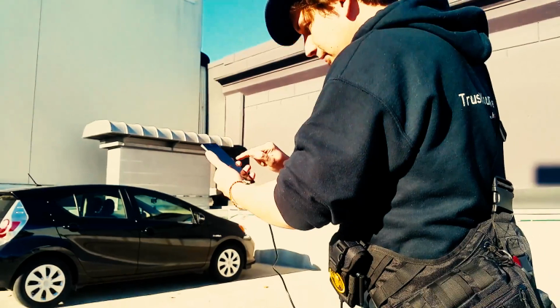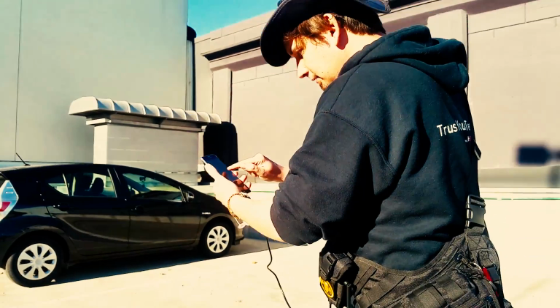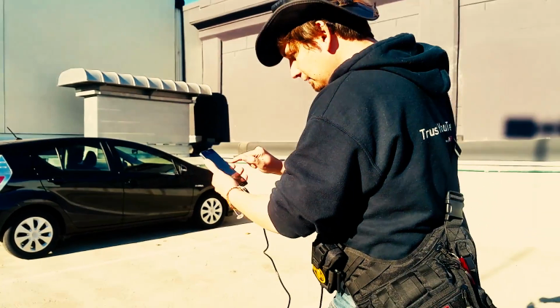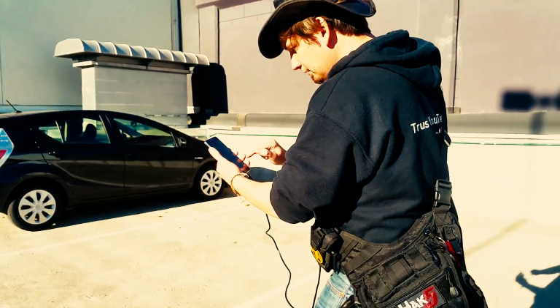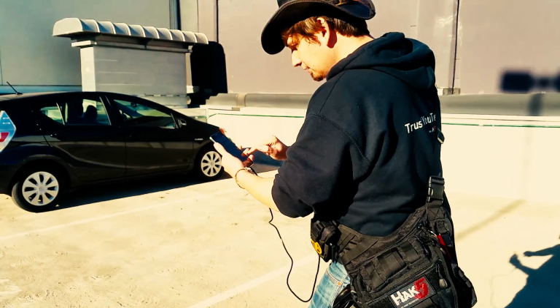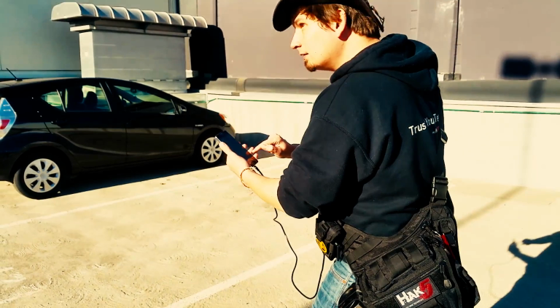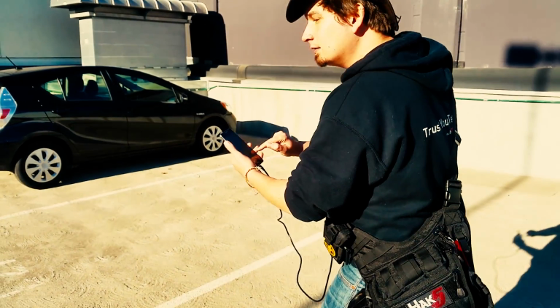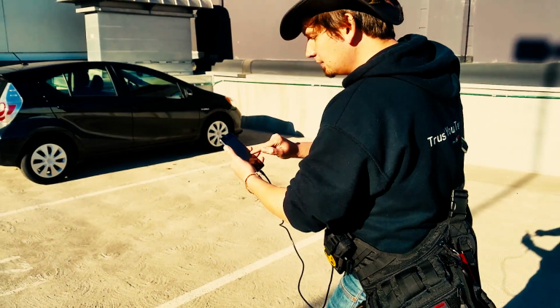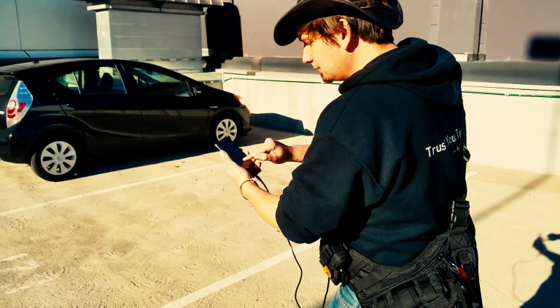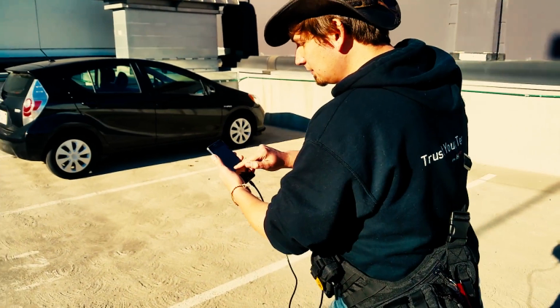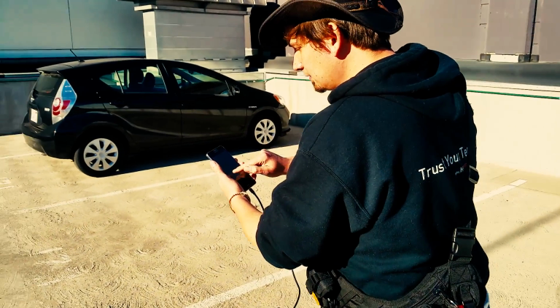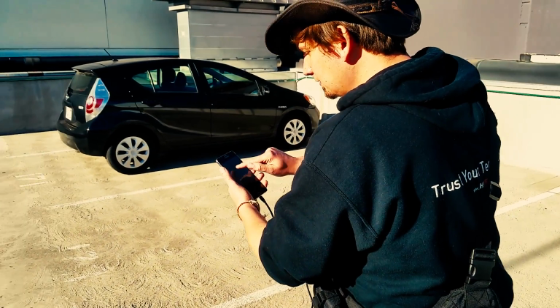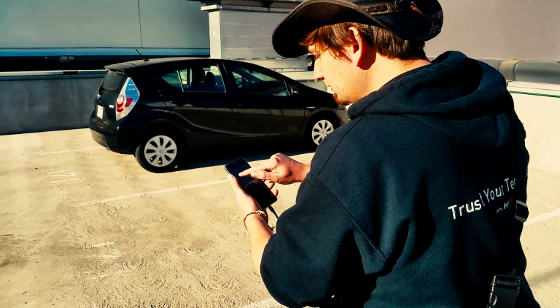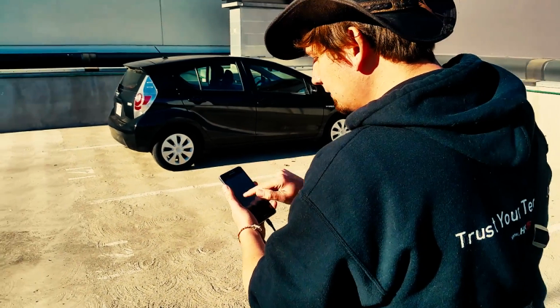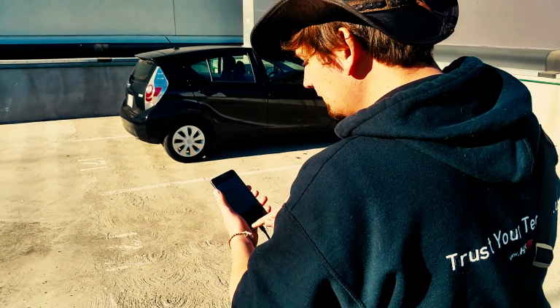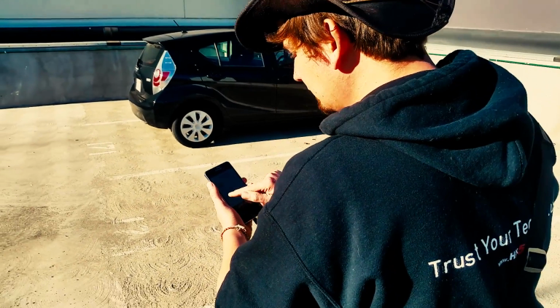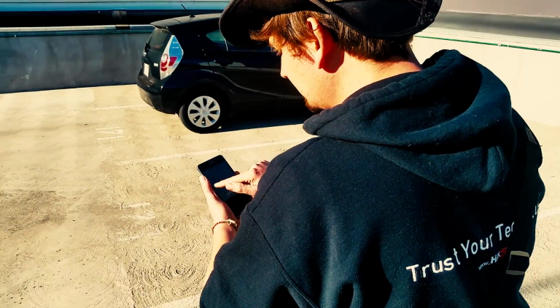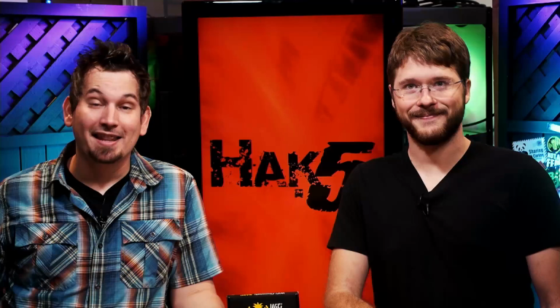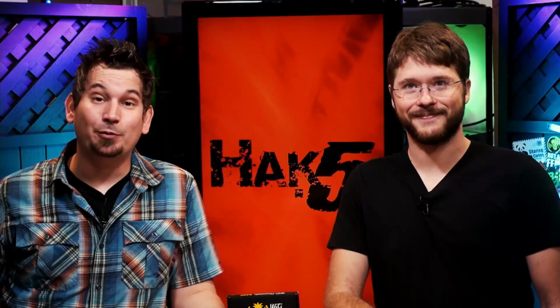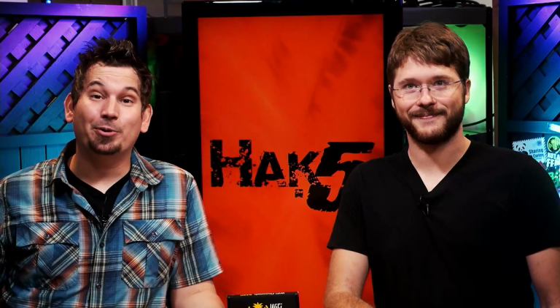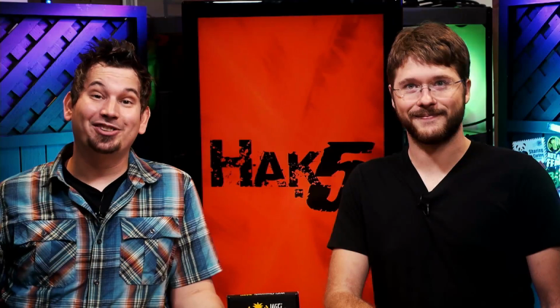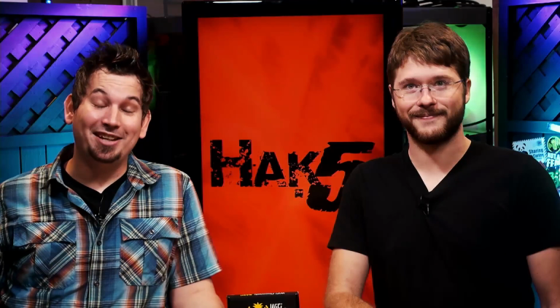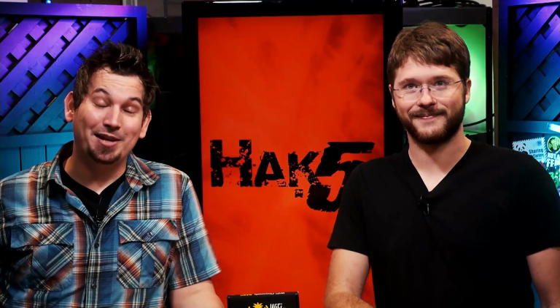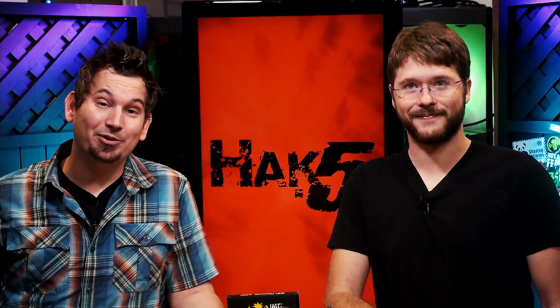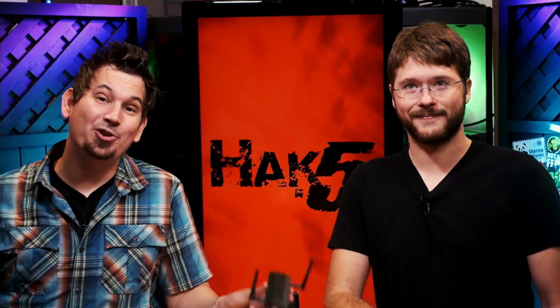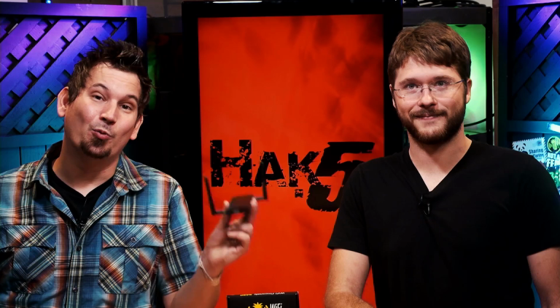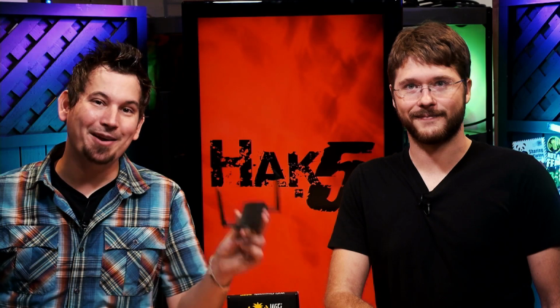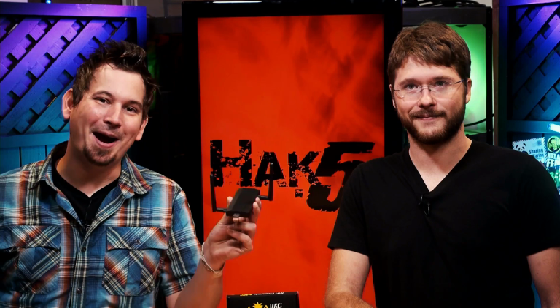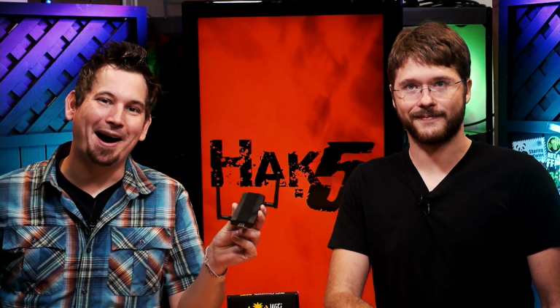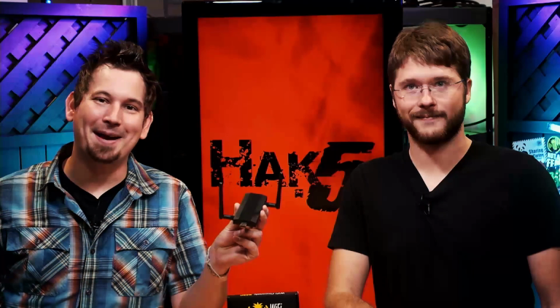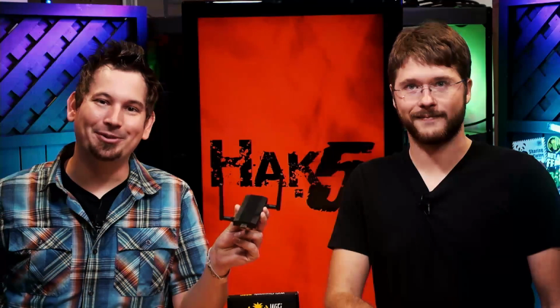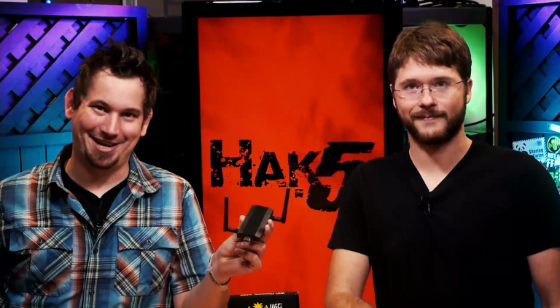We think the new Wi-Fi Pineapple is essential in any pen tester's arsenal. That's why we're excited to announce the new Wi-Fi Pineapple Nano.